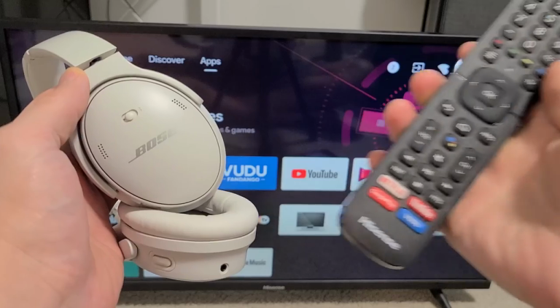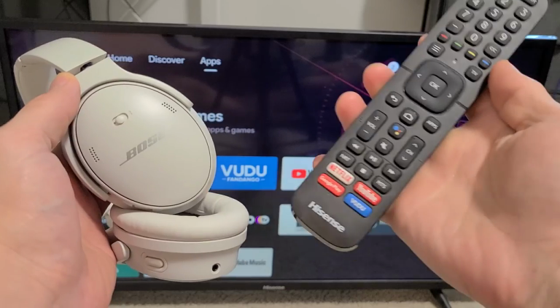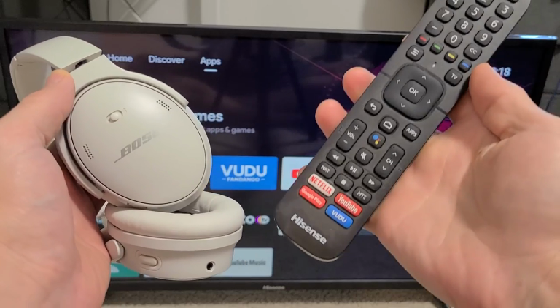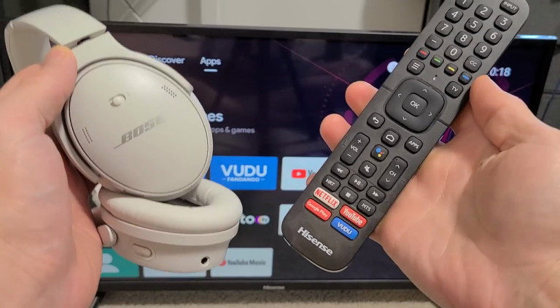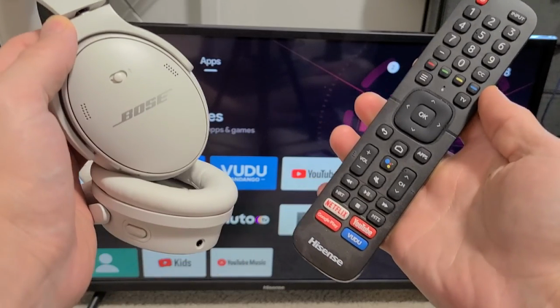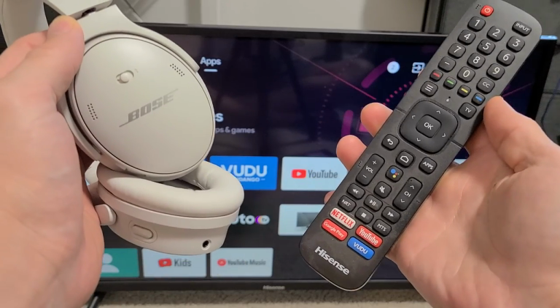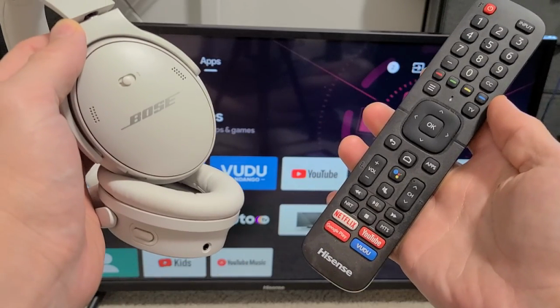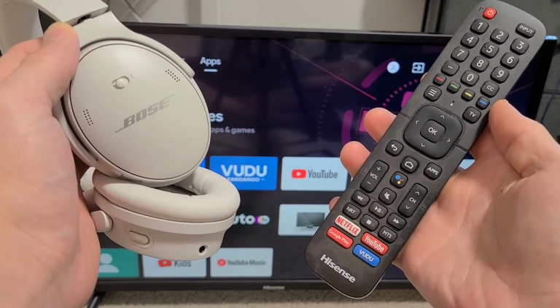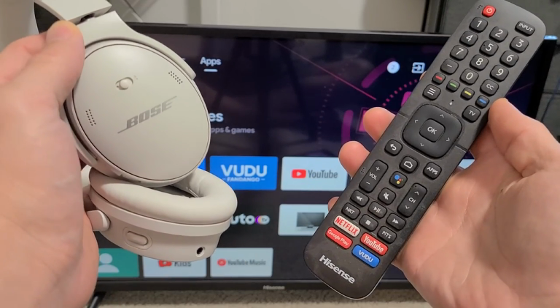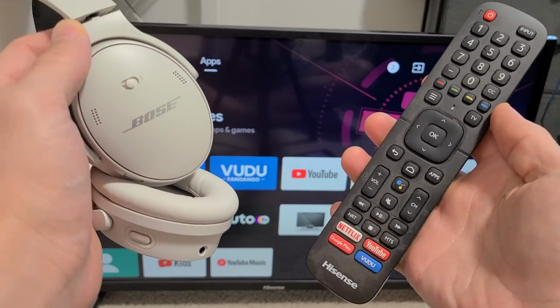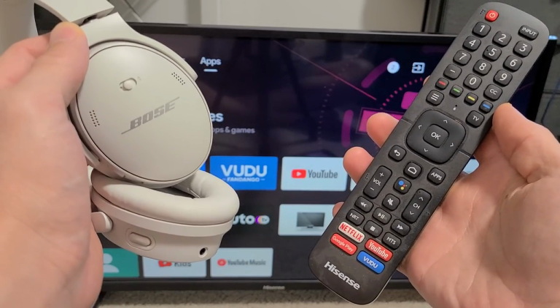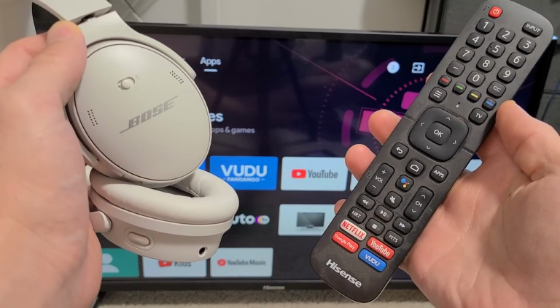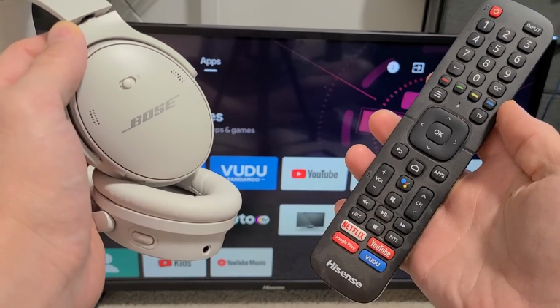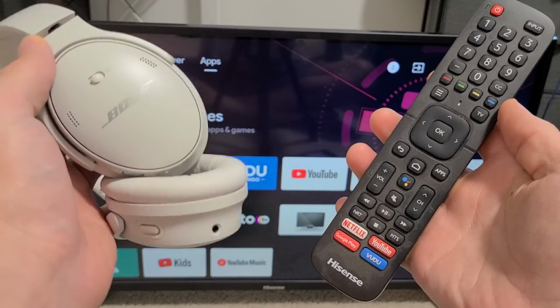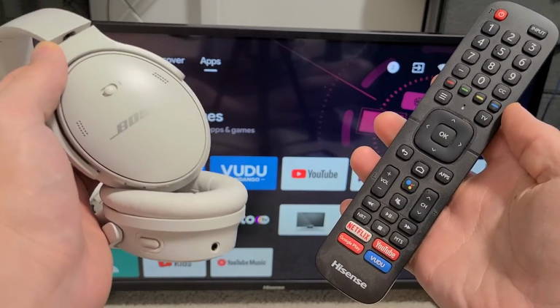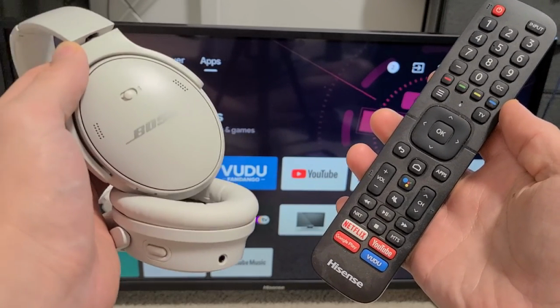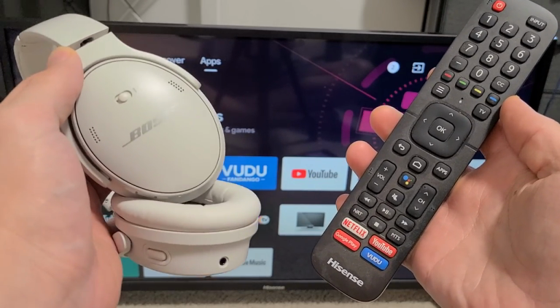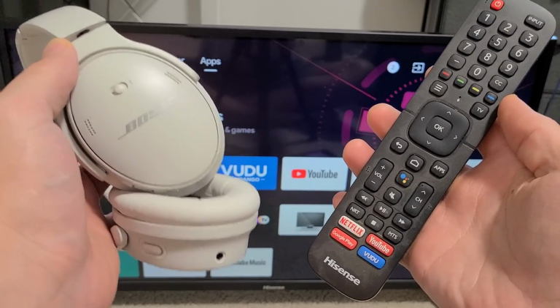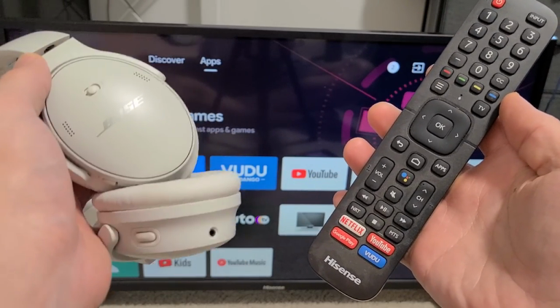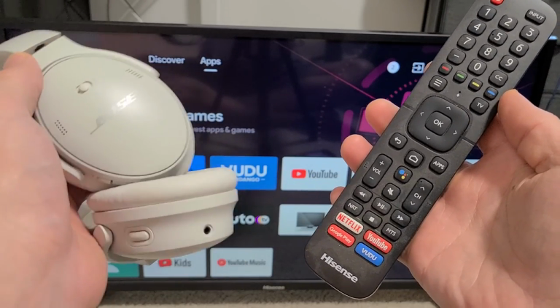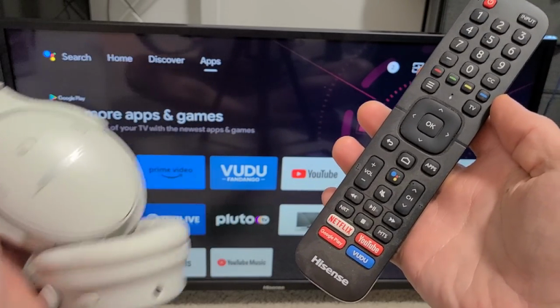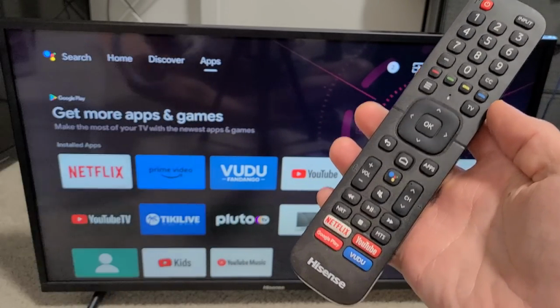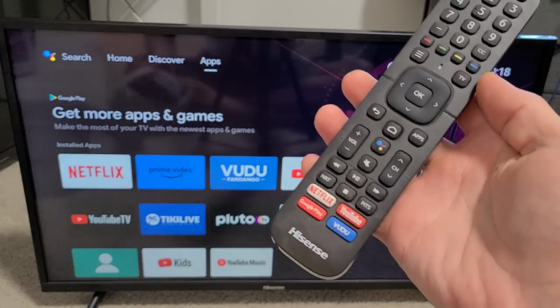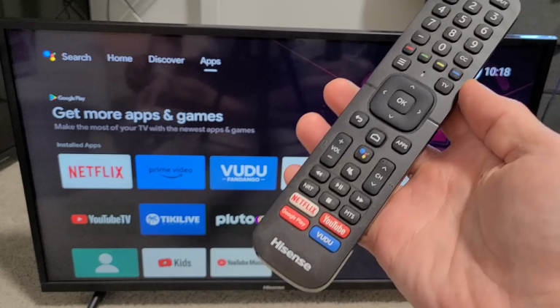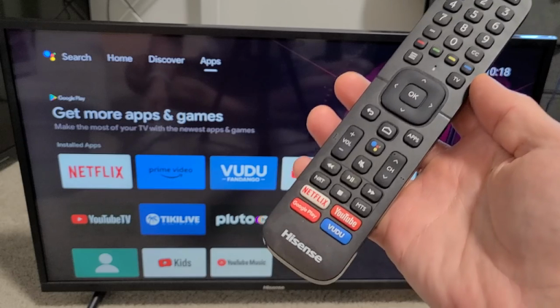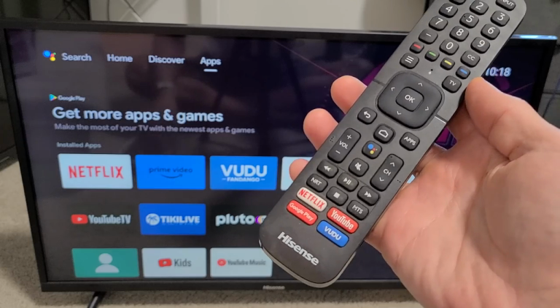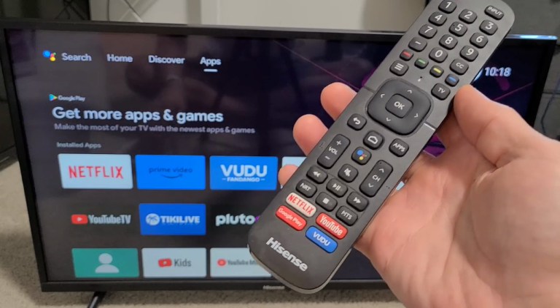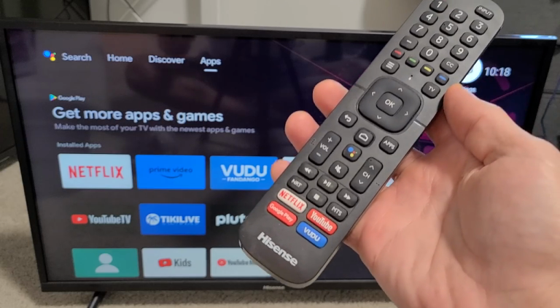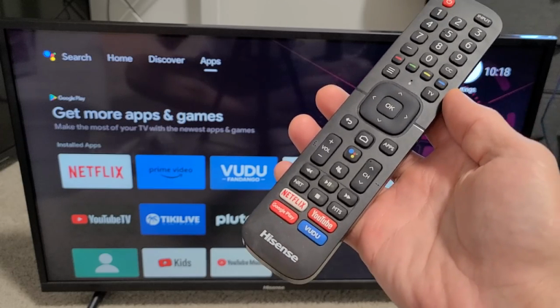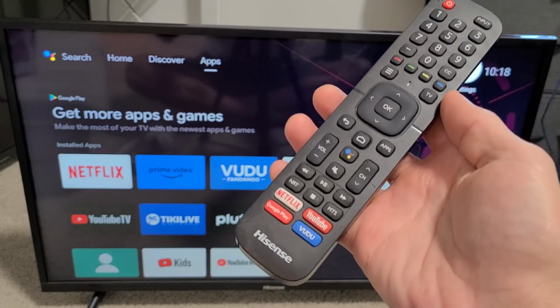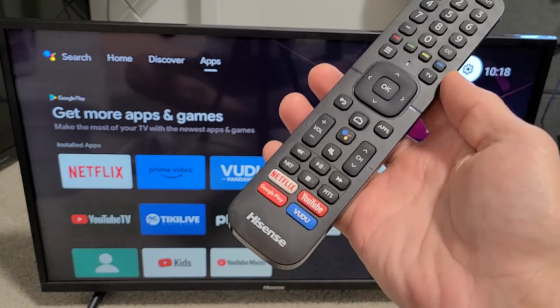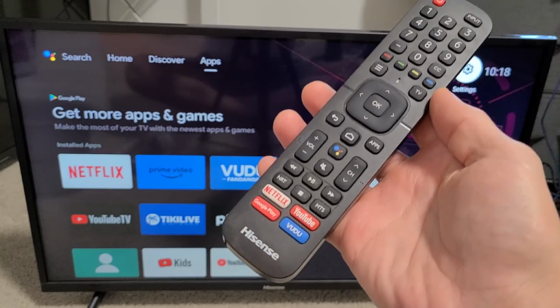Here's a pair of Bose QC headphones. I'm going to show you how to pair and connect them directly to your Hisense TV via Bluetooth.